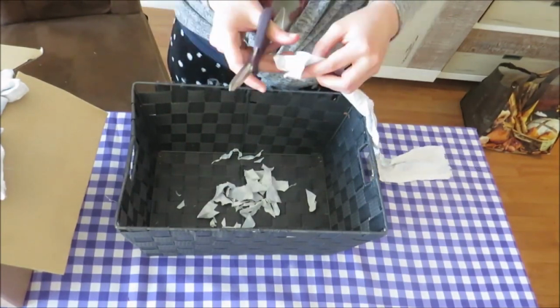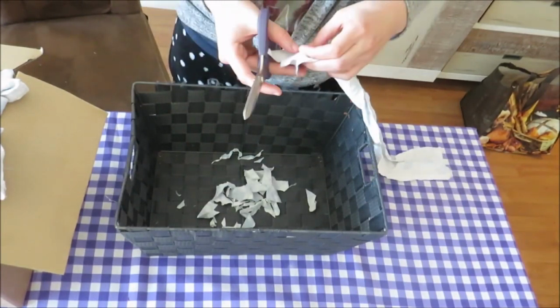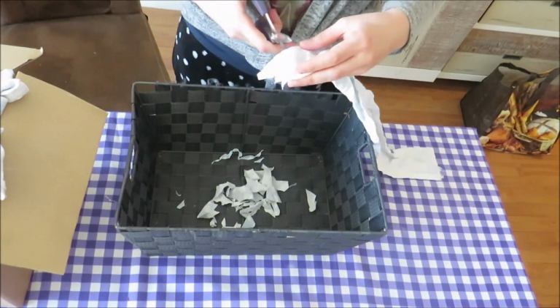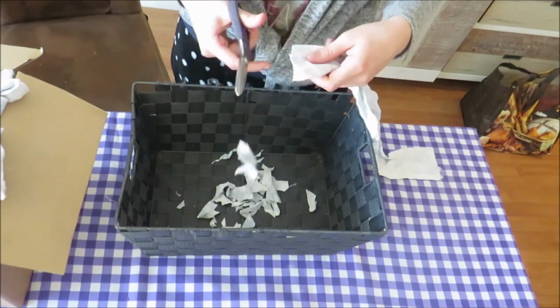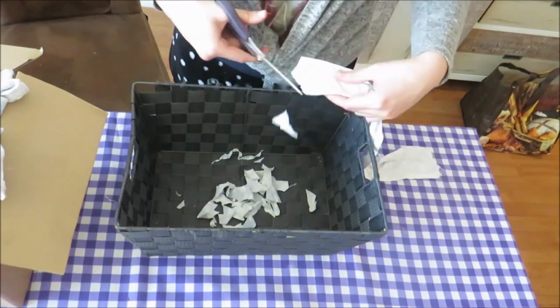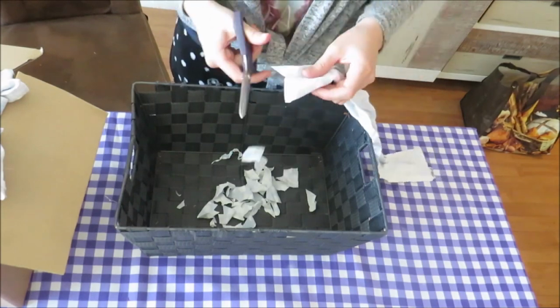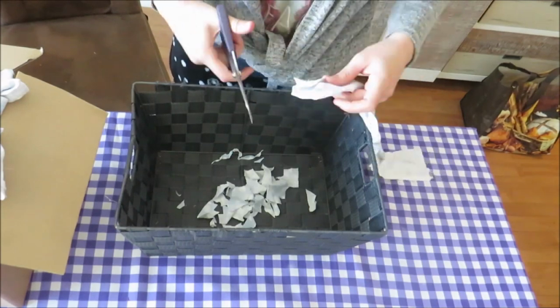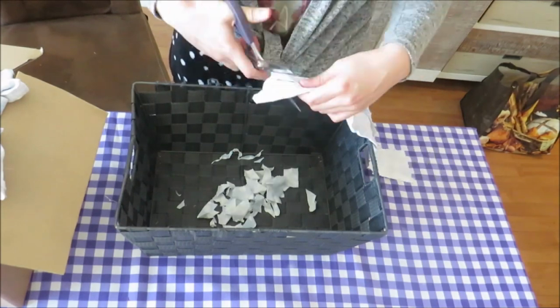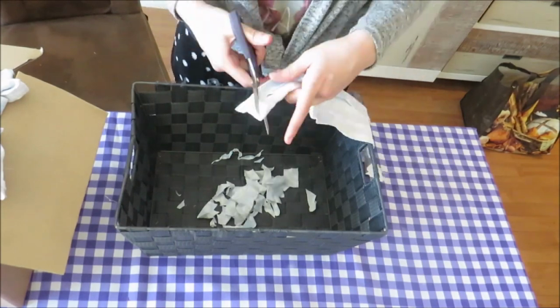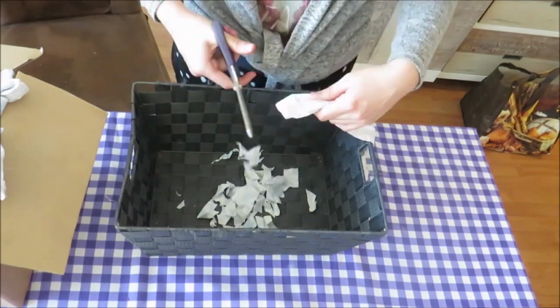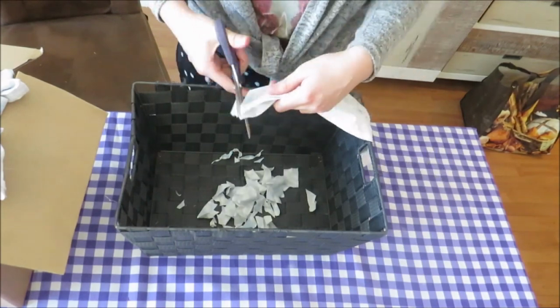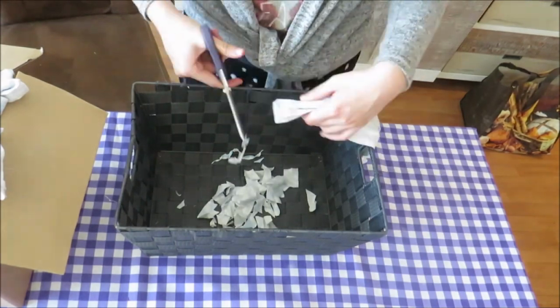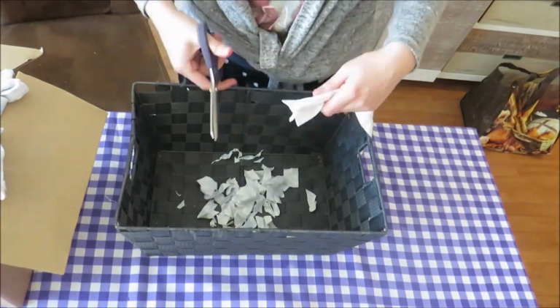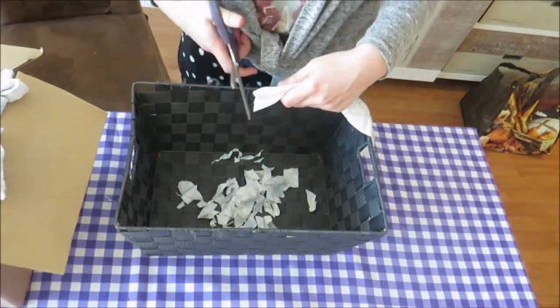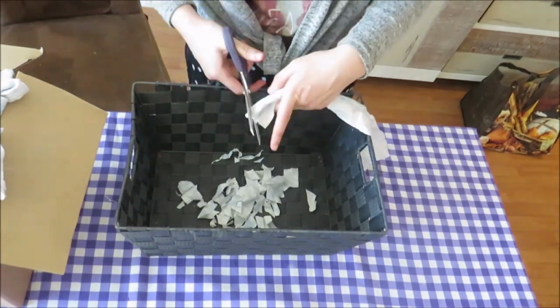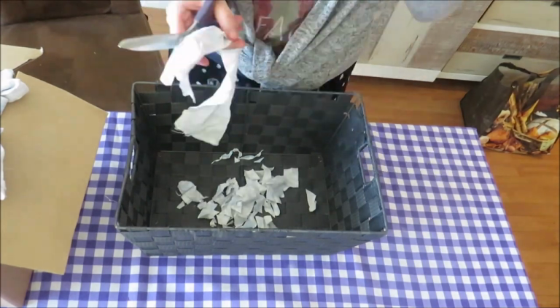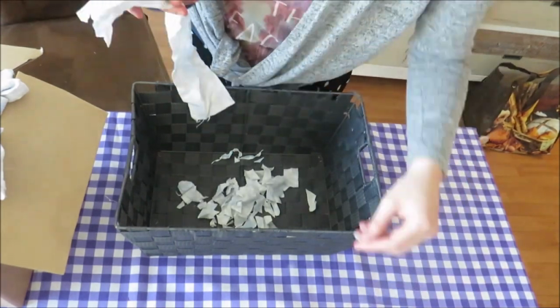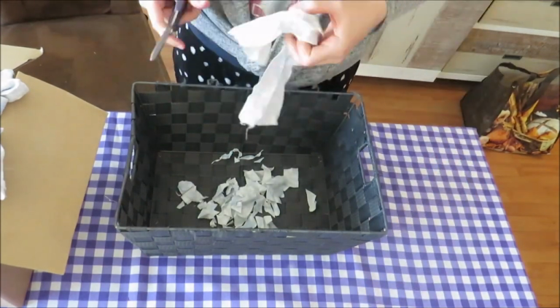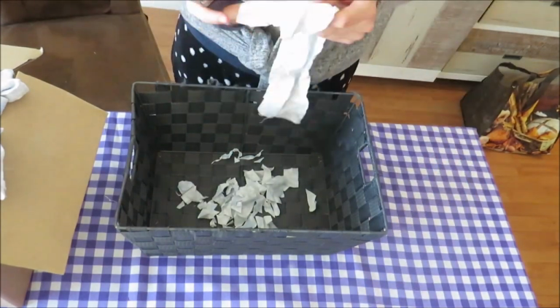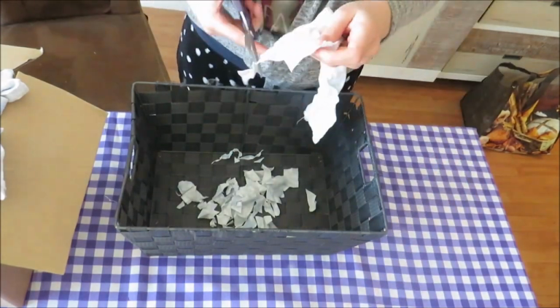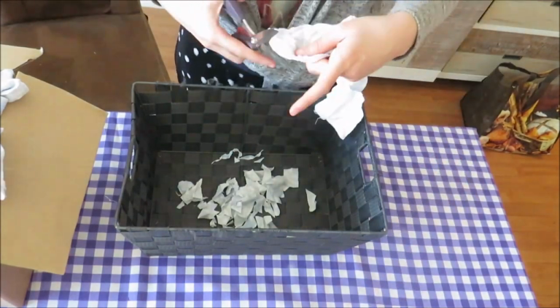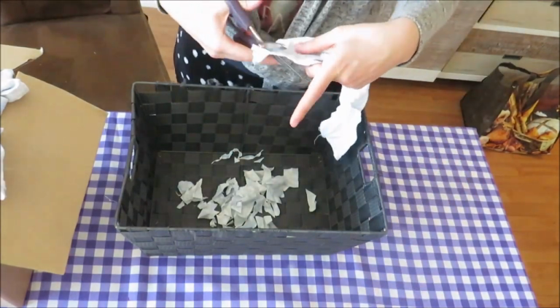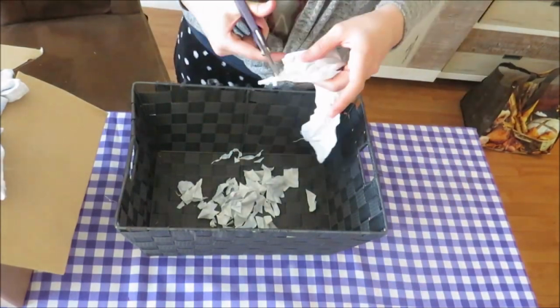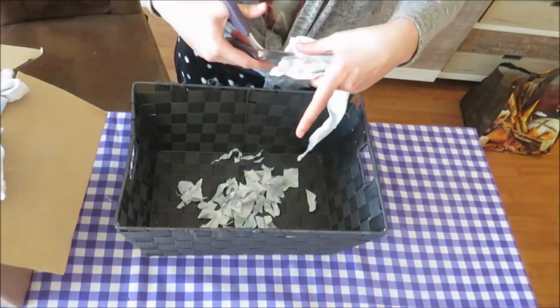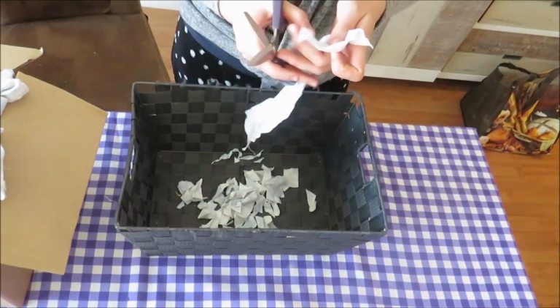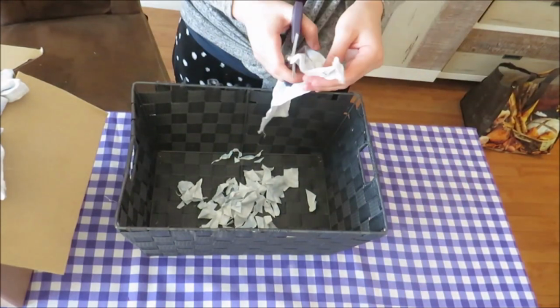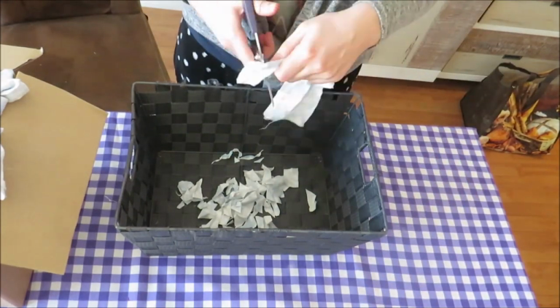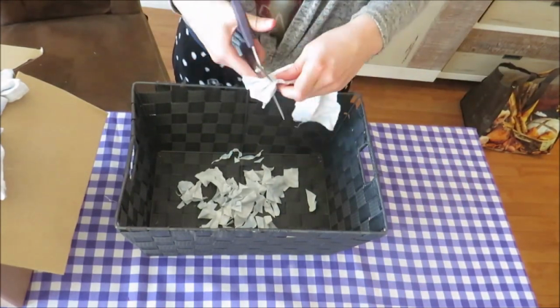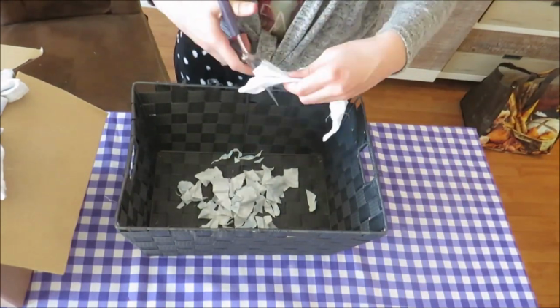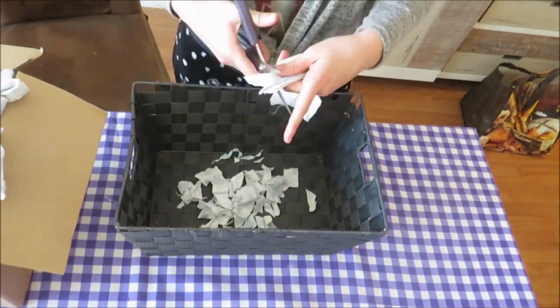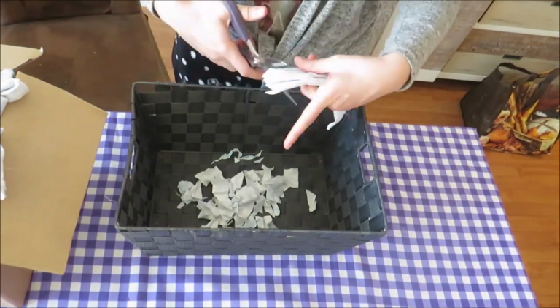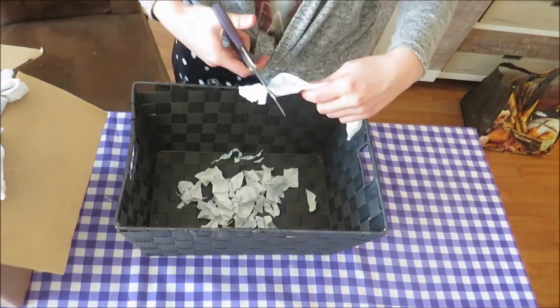This took a while, but with crafts like this I like to go slow and to enjoy the process of what I'm doing.